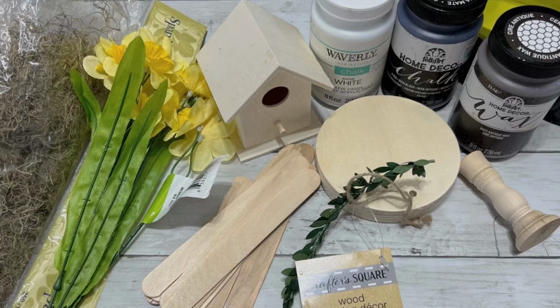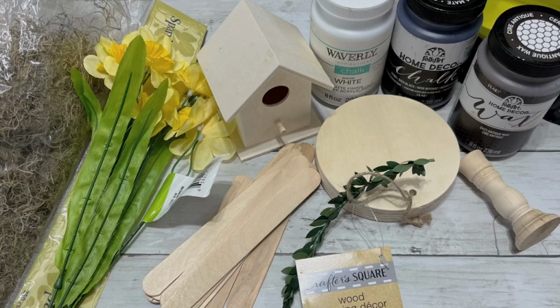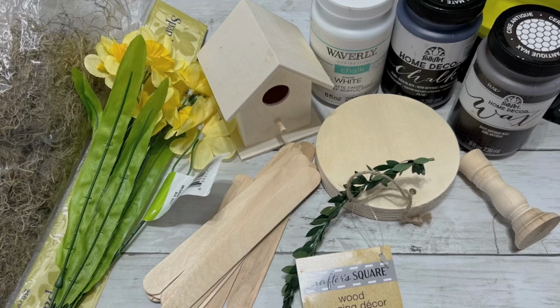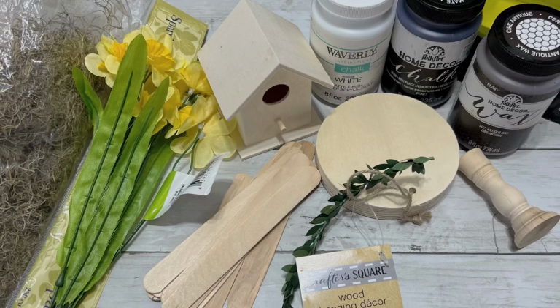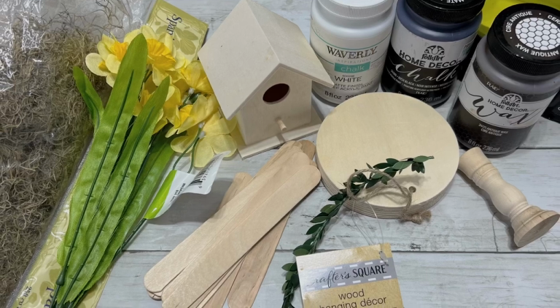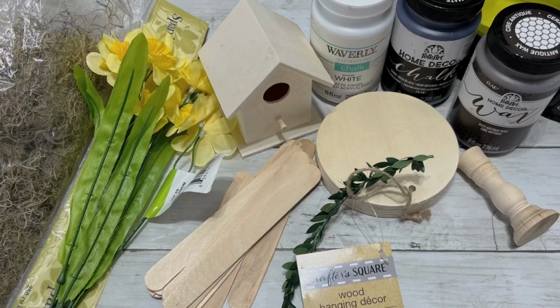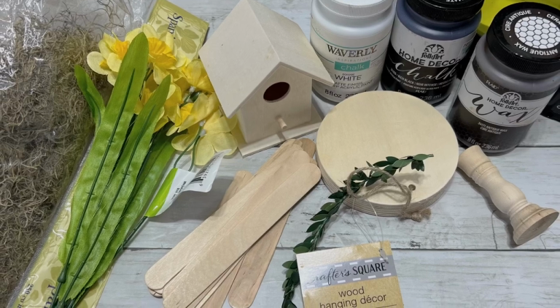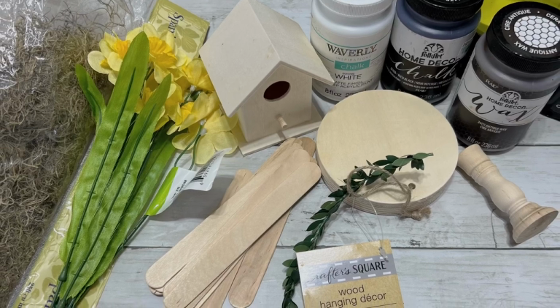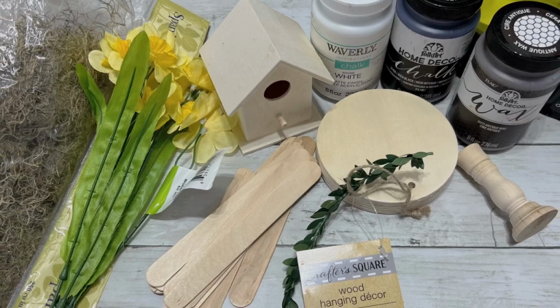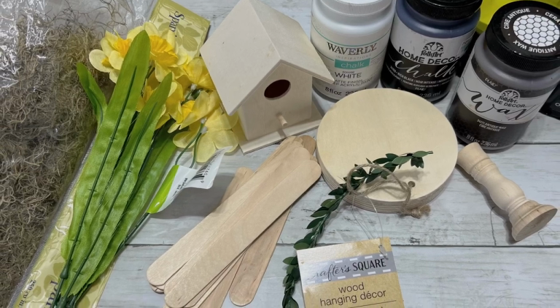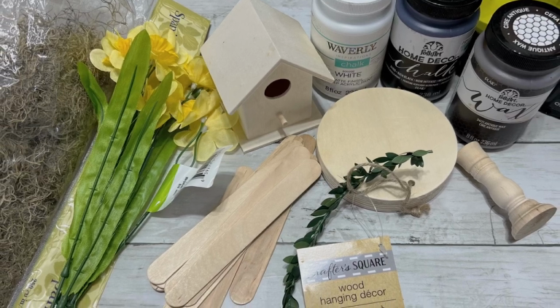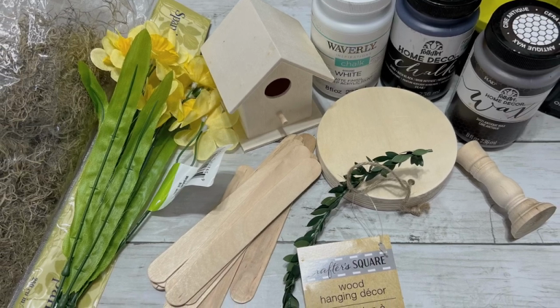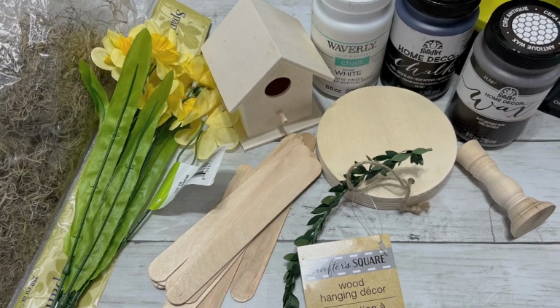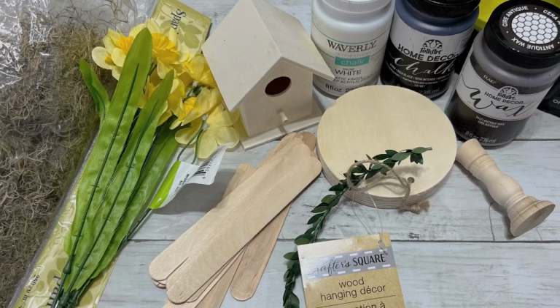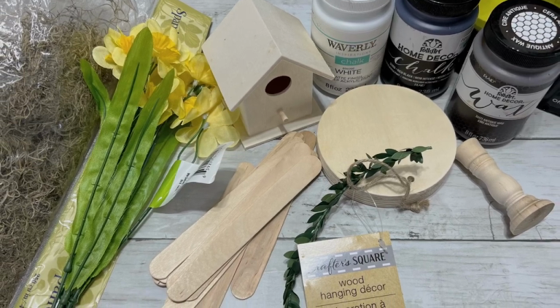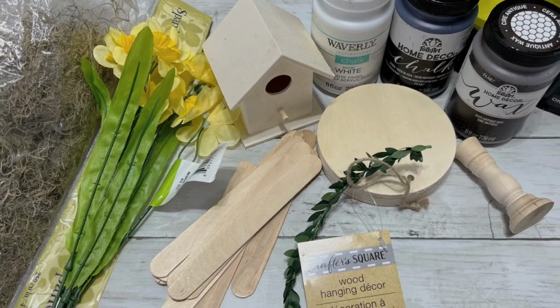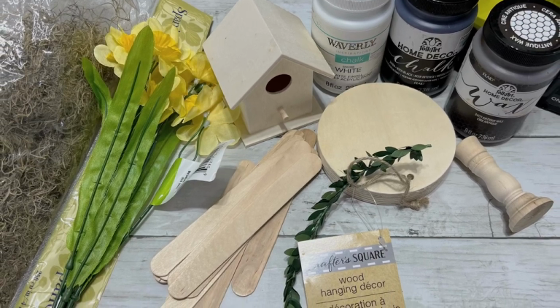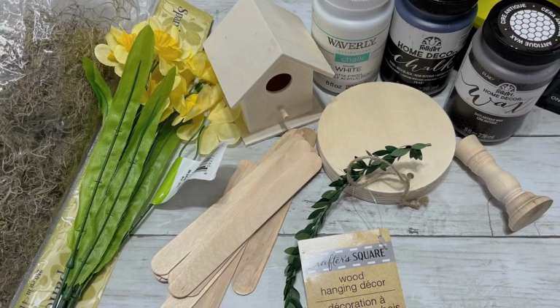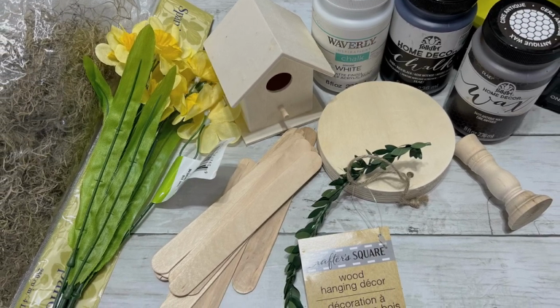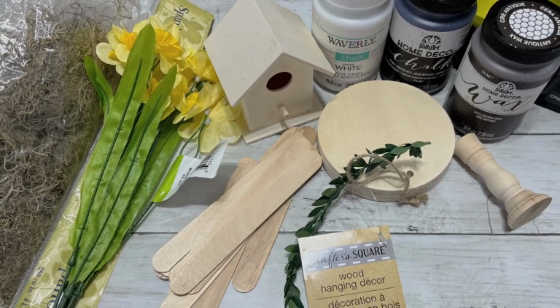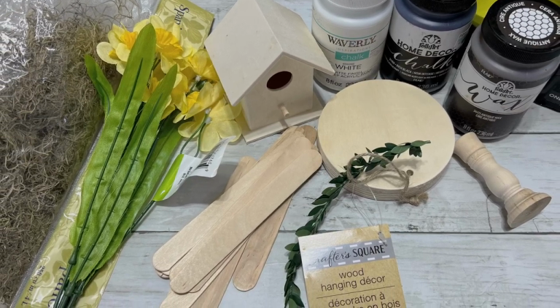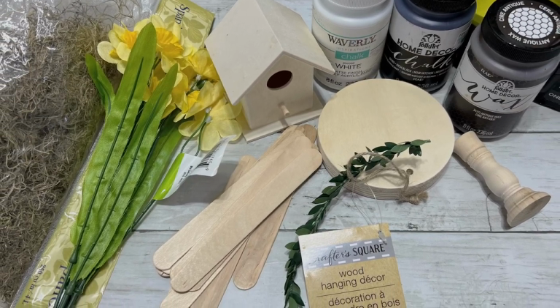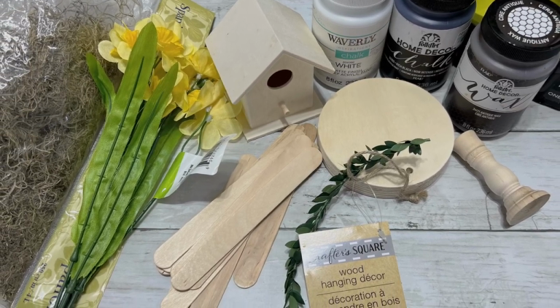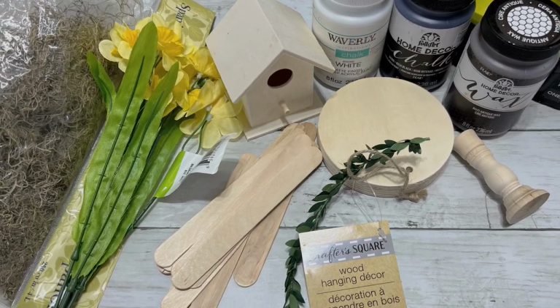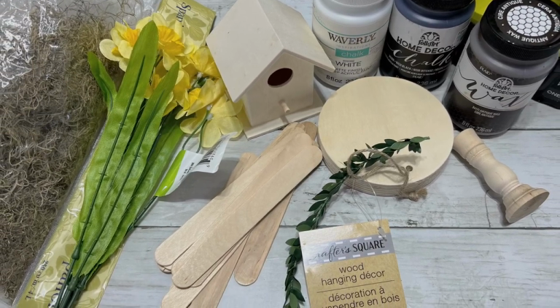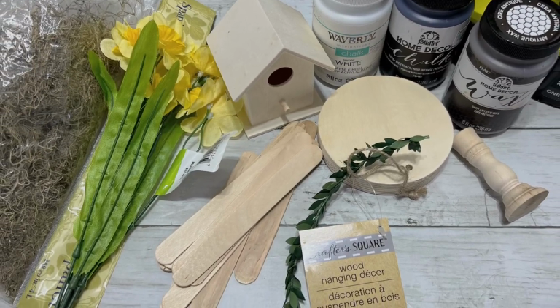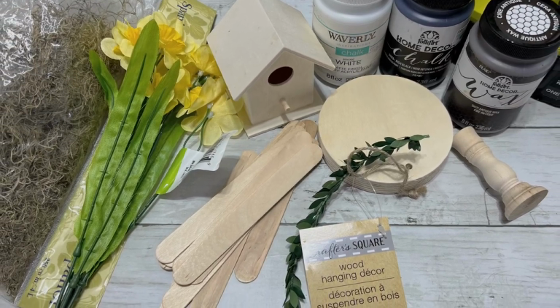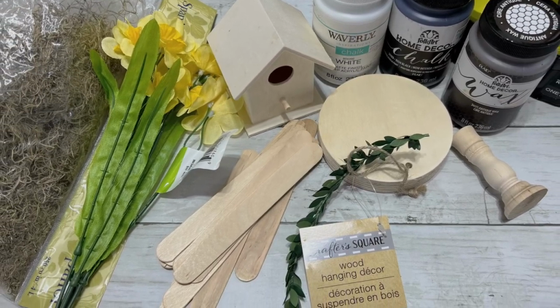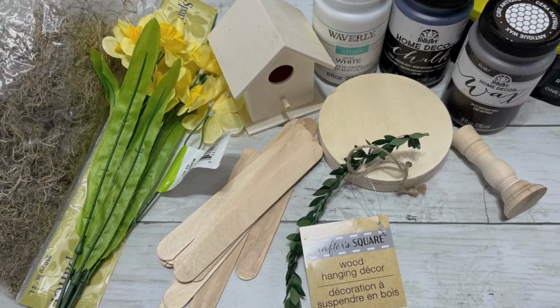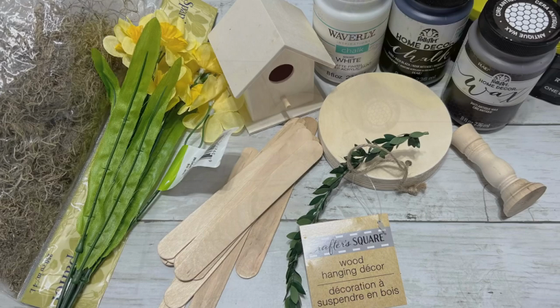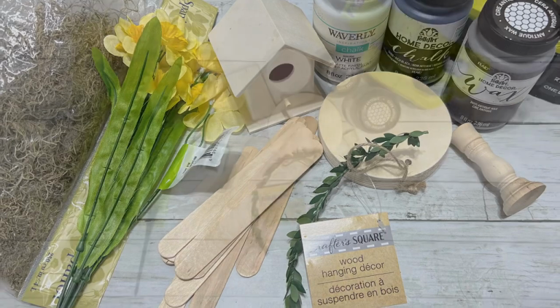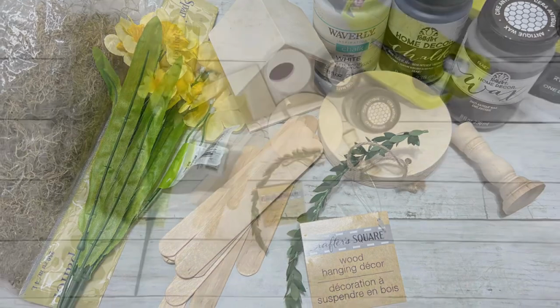Hi everyone, it's Beth, and today I'm going to be making over one of the Dollar Tree birdhouses.